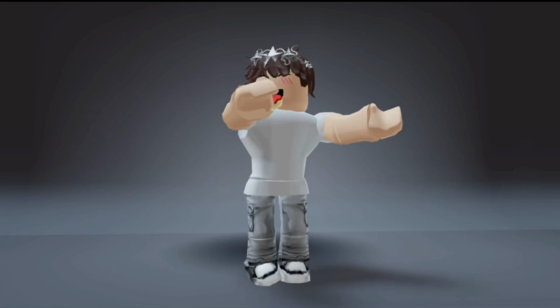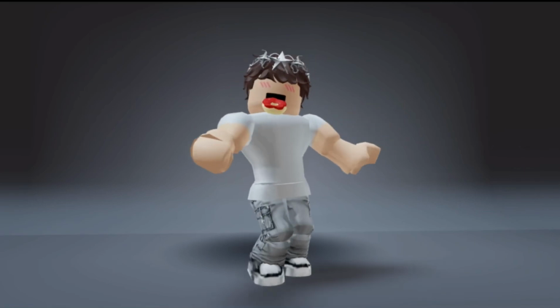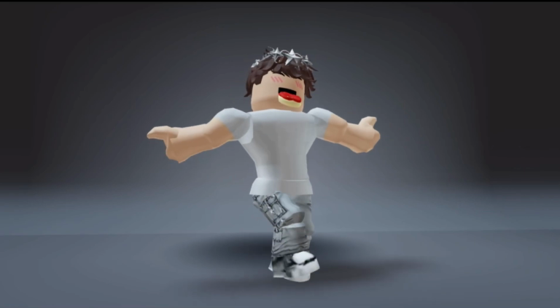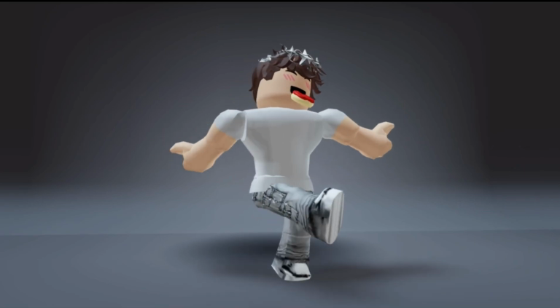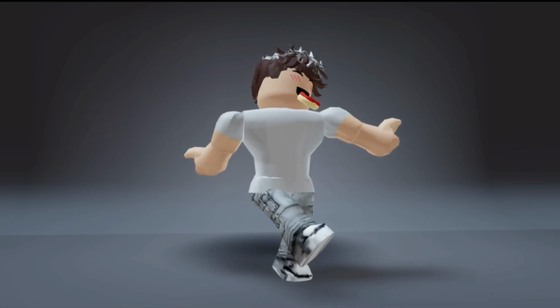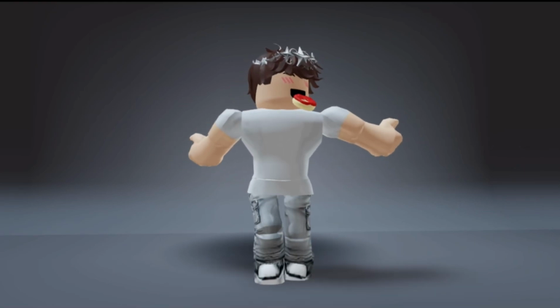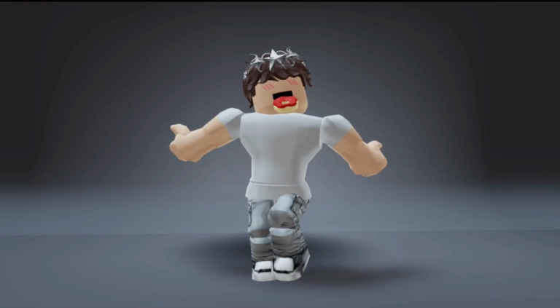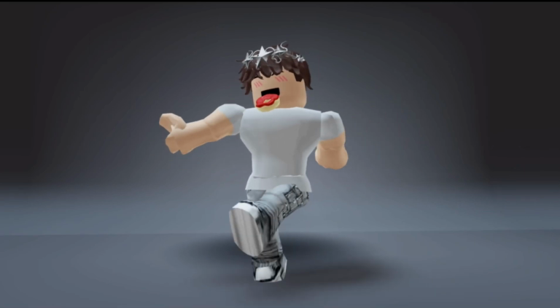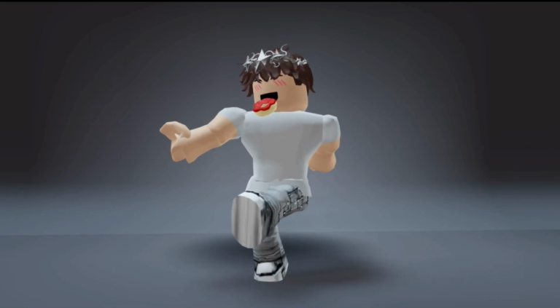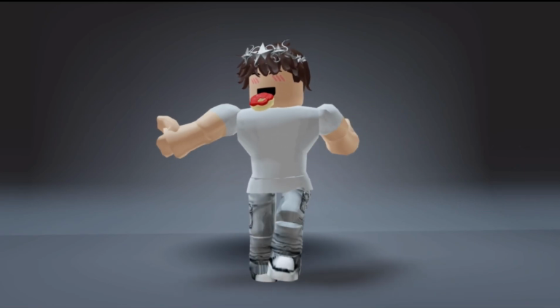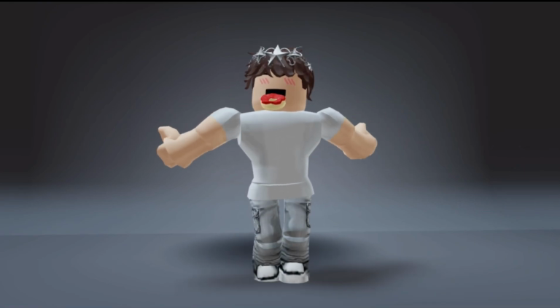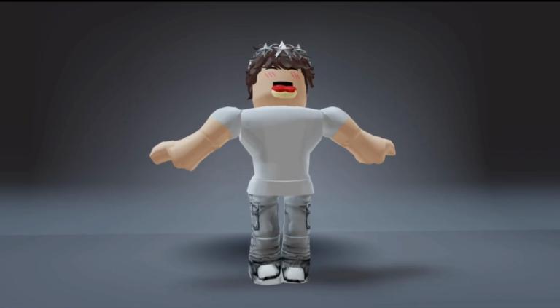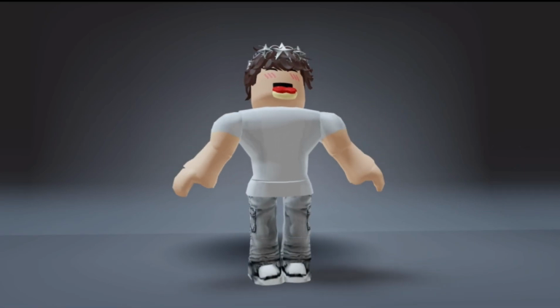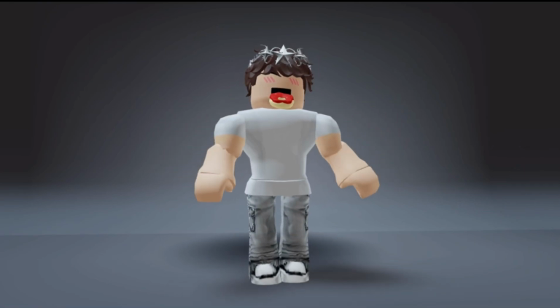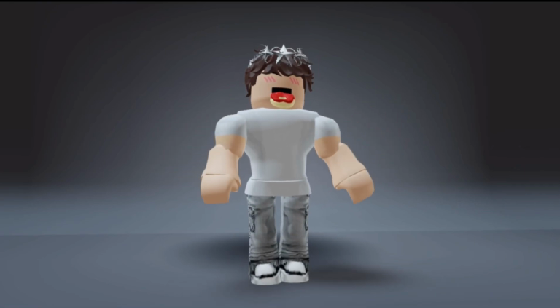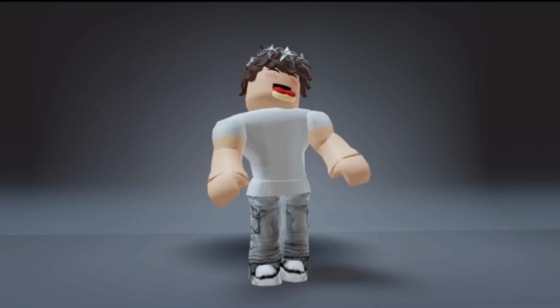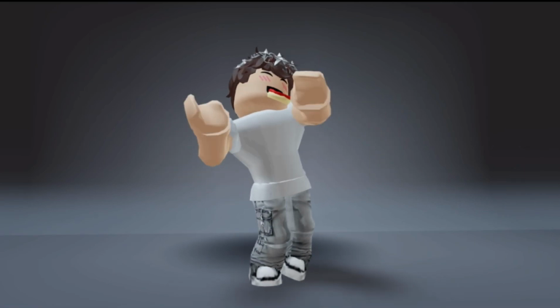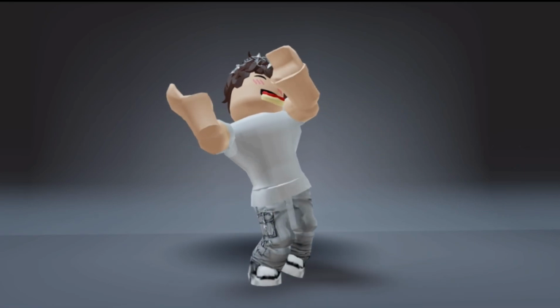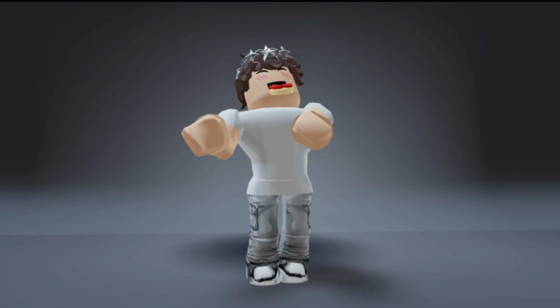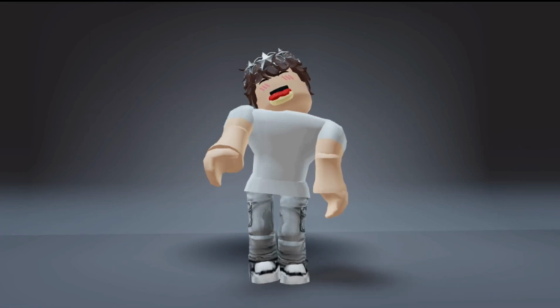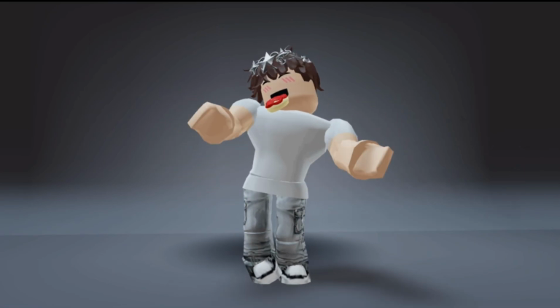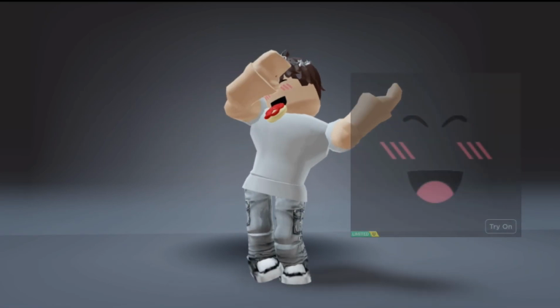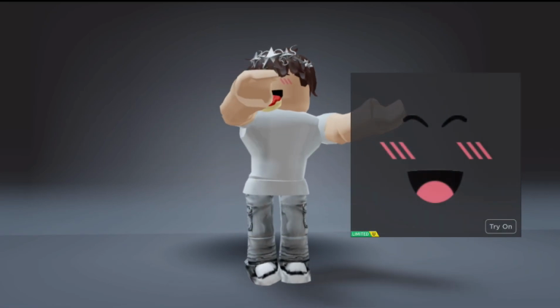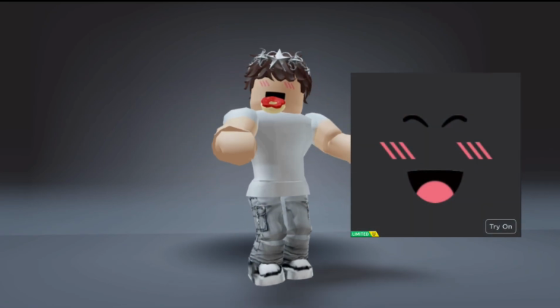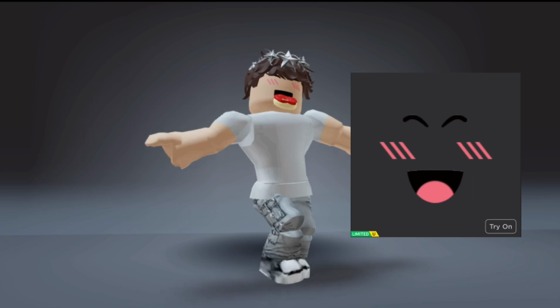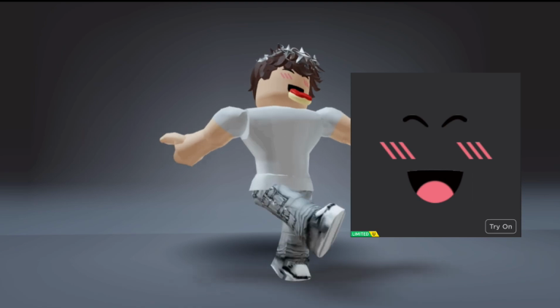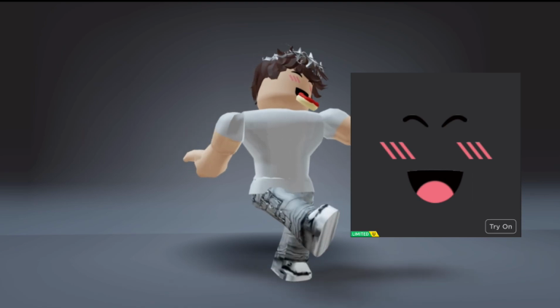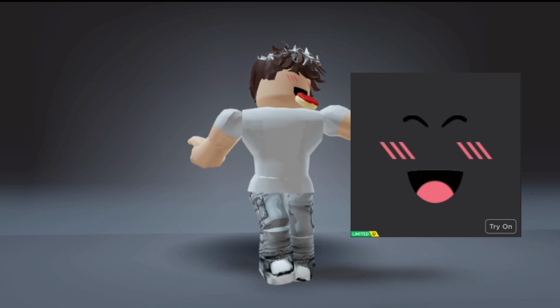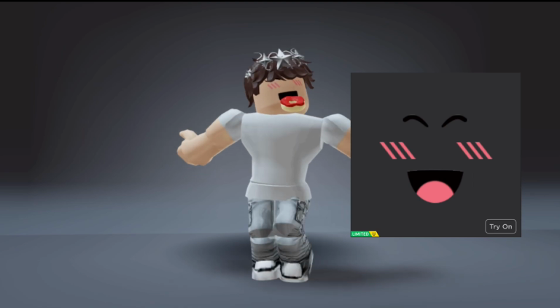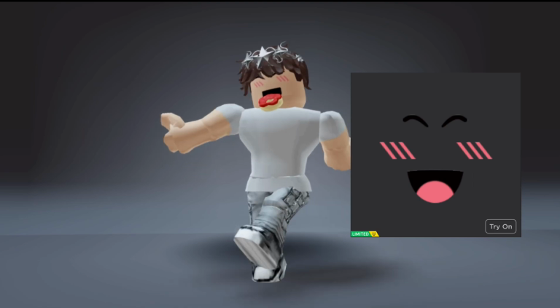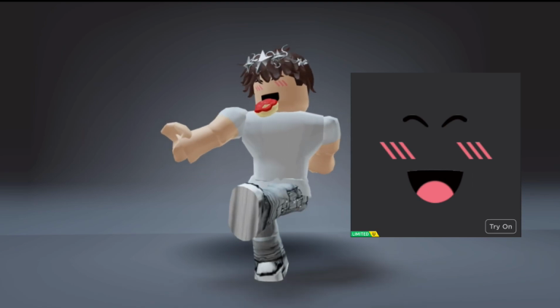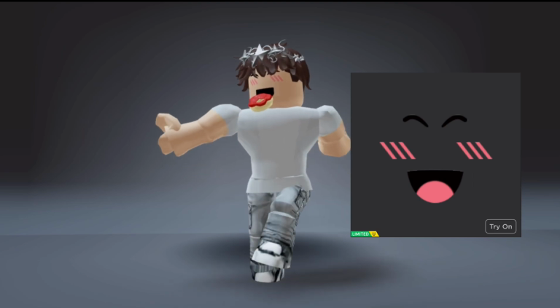Welcome back to my channel. Today I will be showing you how to get the super super happy face for only 100 Robux.